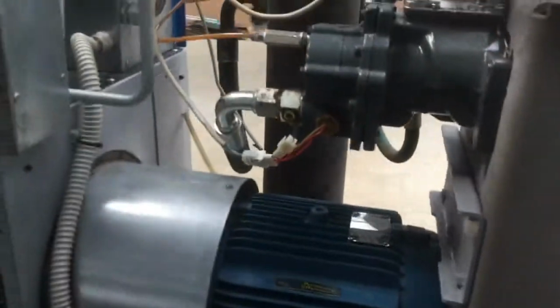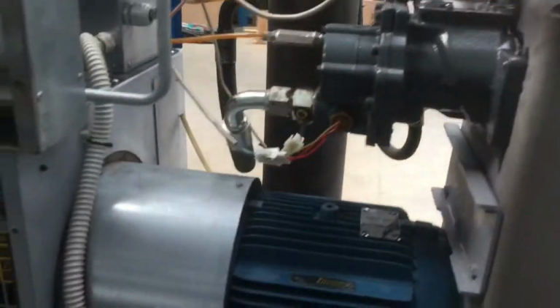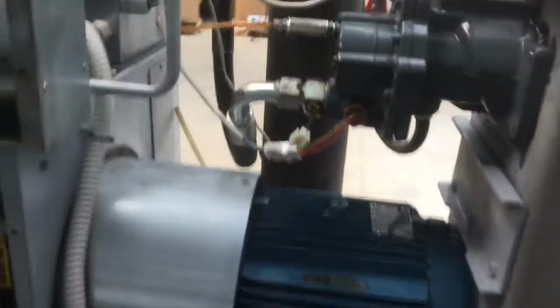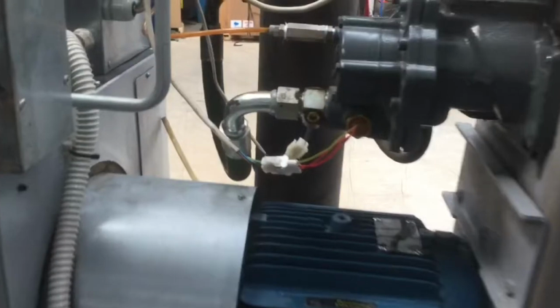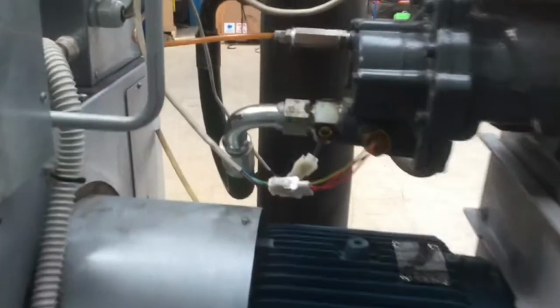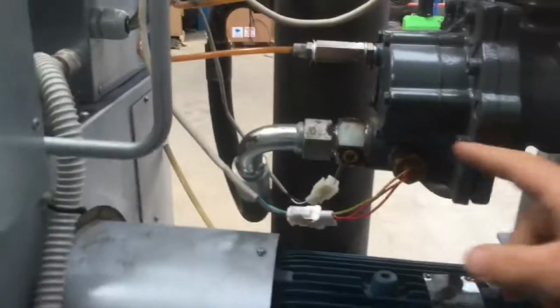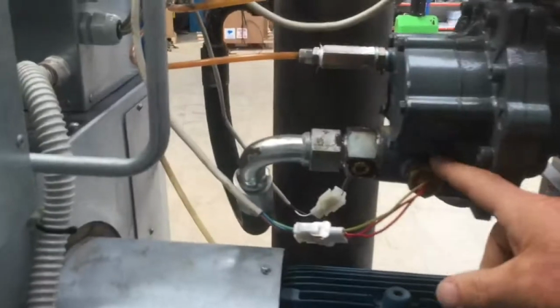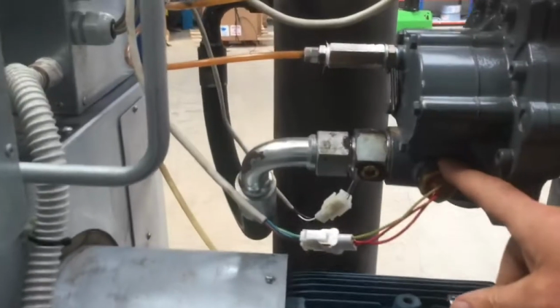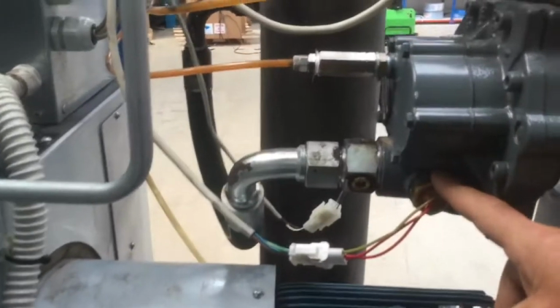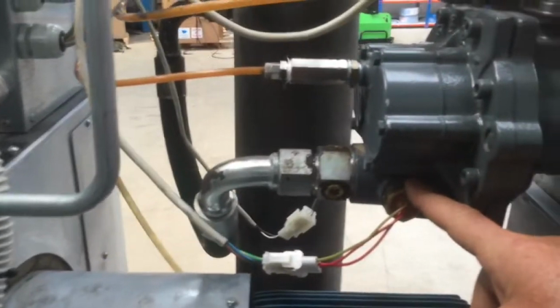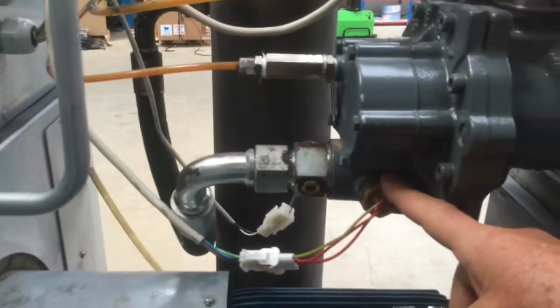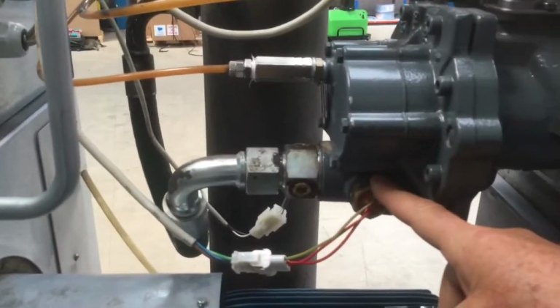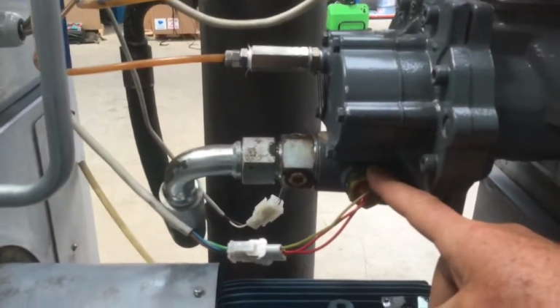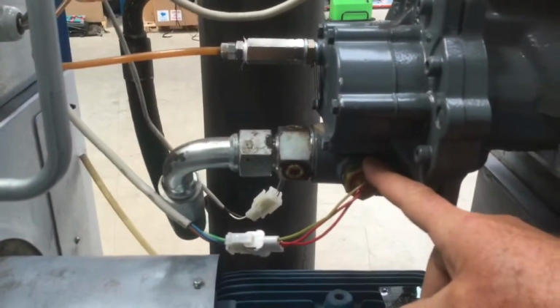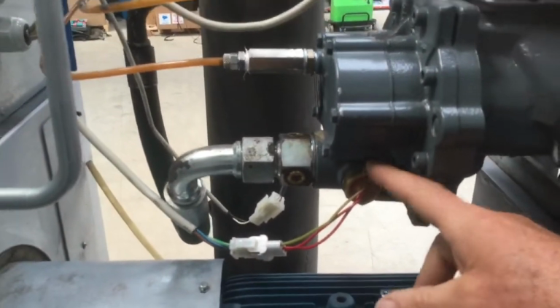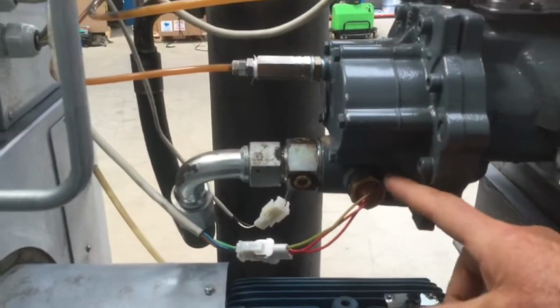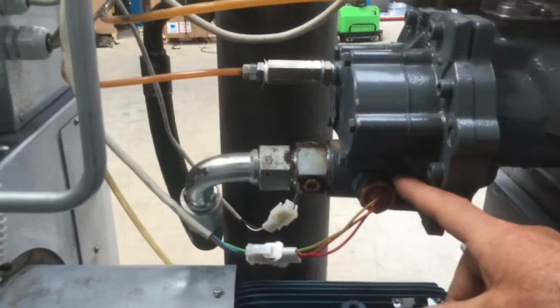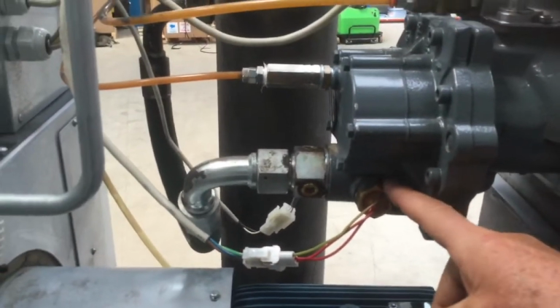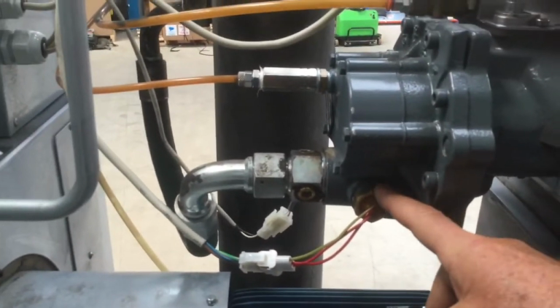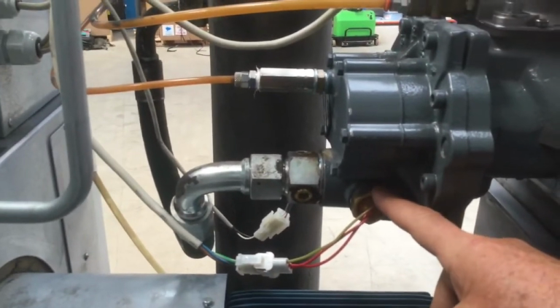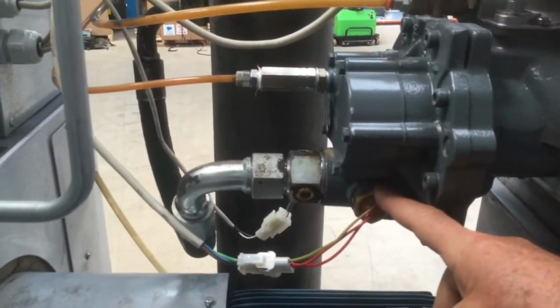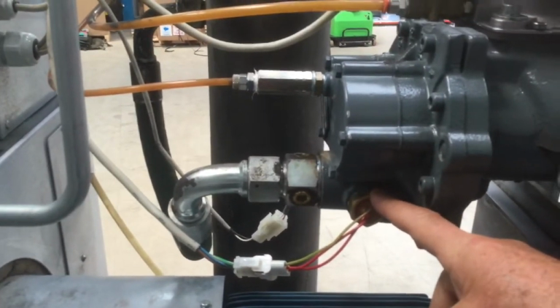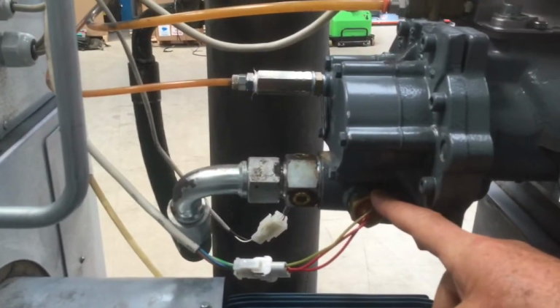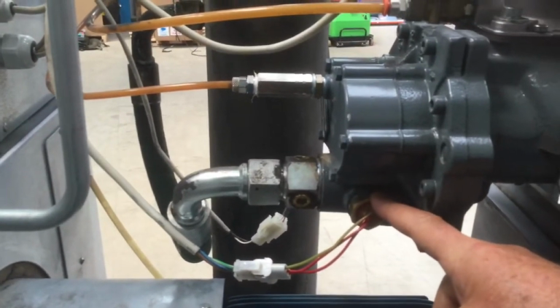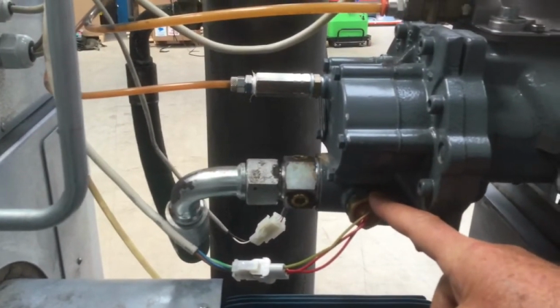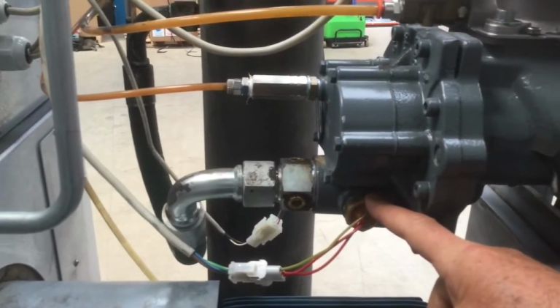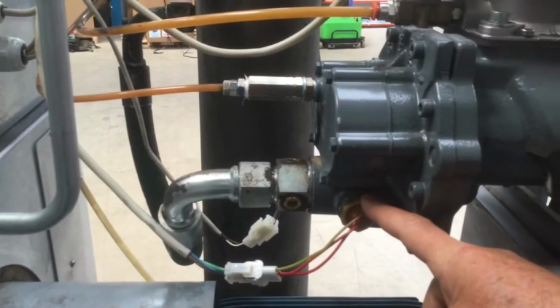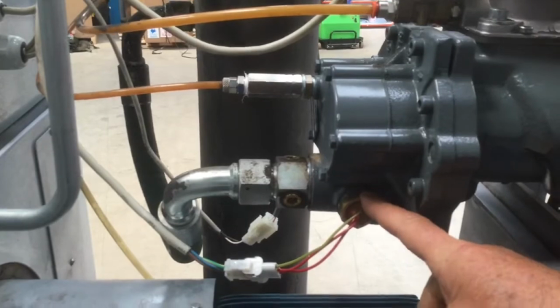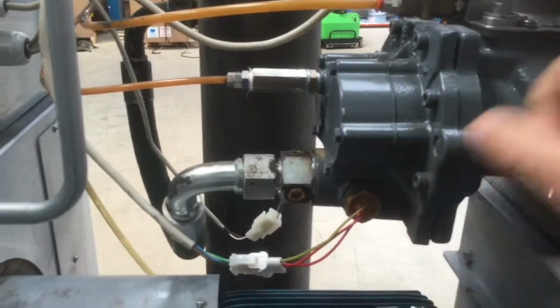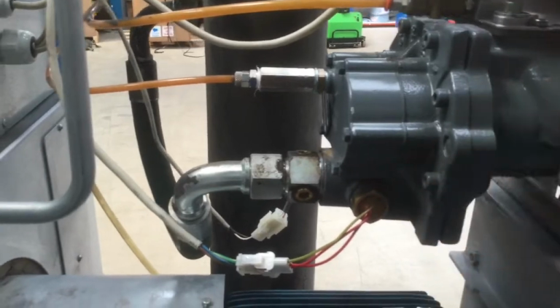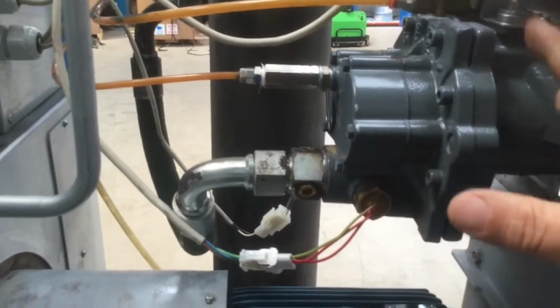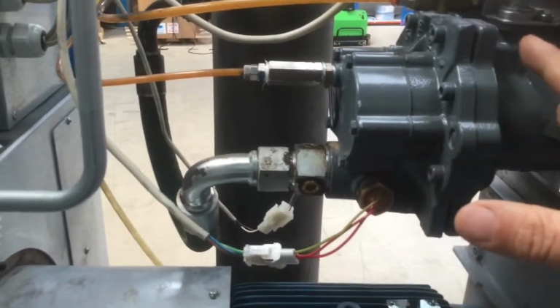We have an over-temperature switch. If the machine reaches just above 100 degrees C, it will cut out.